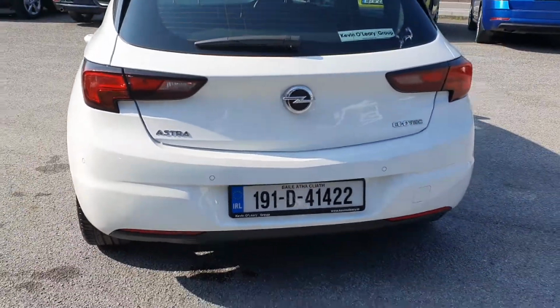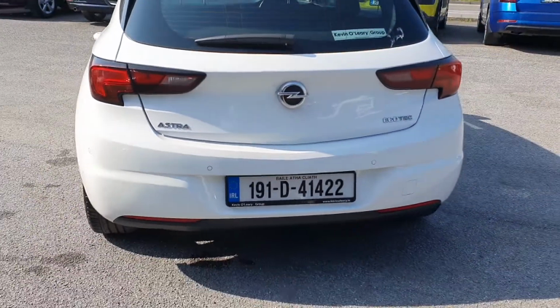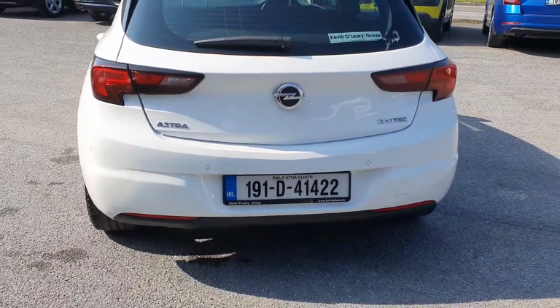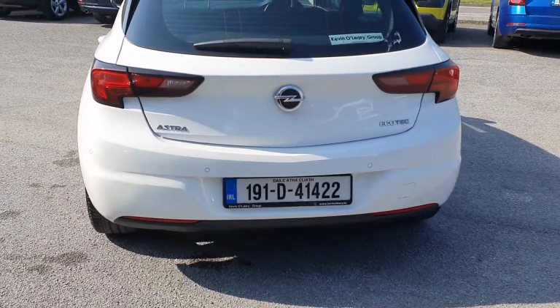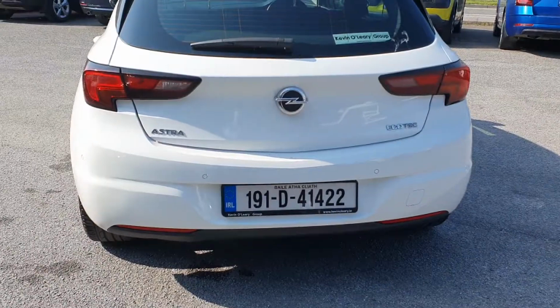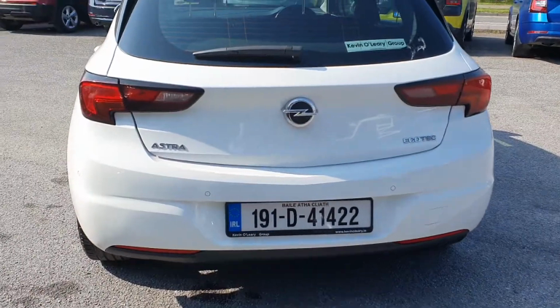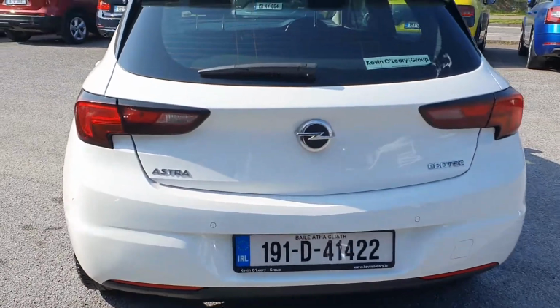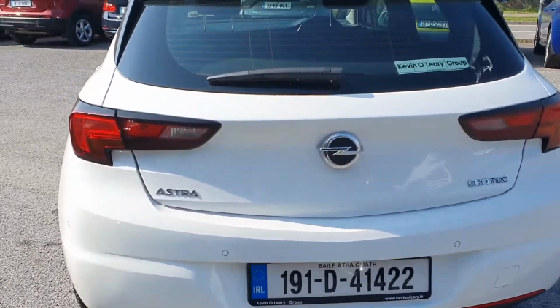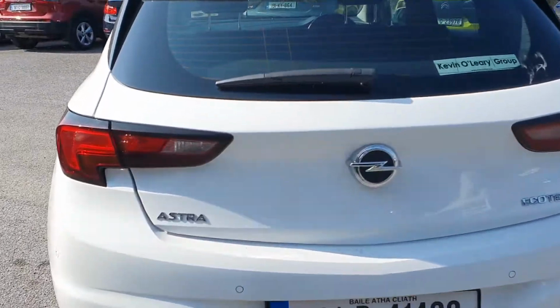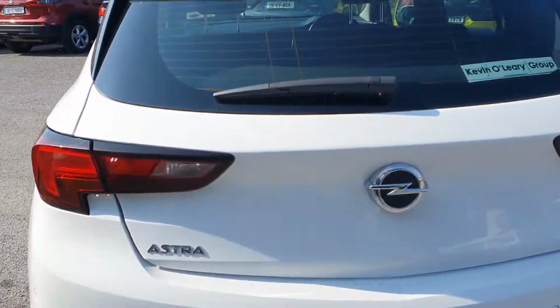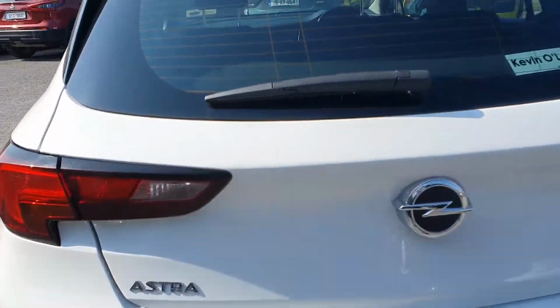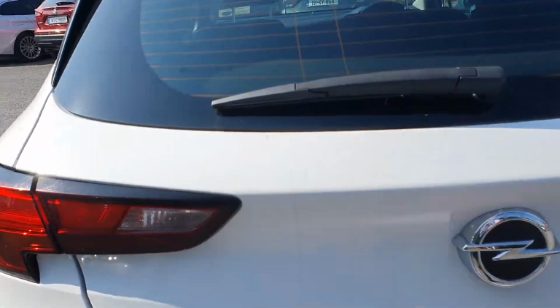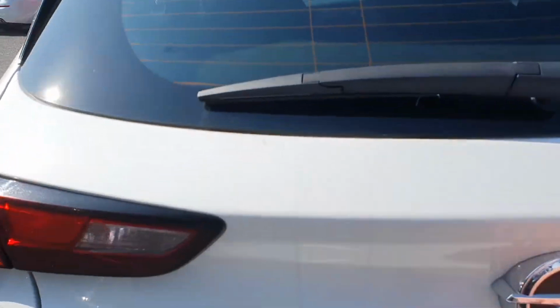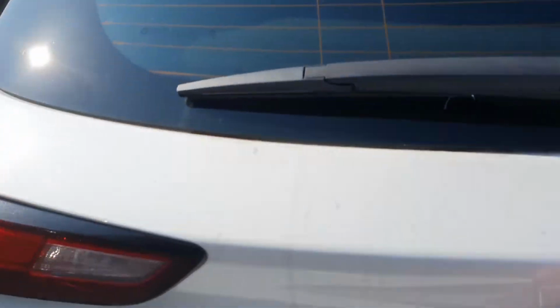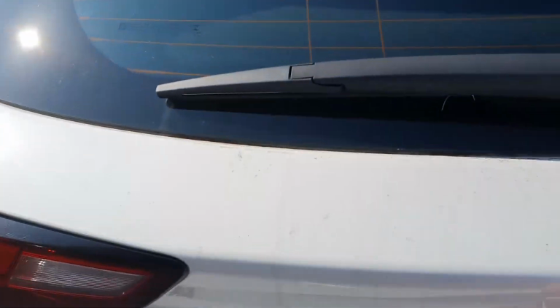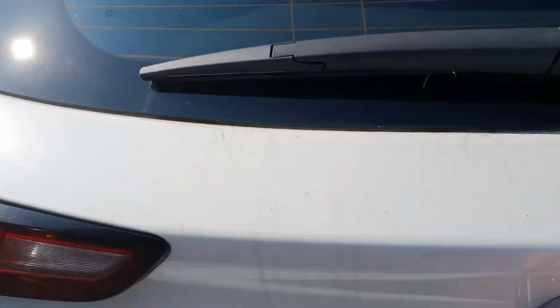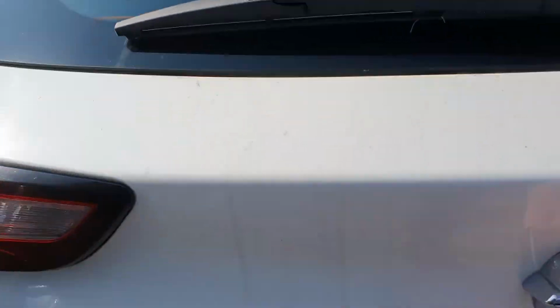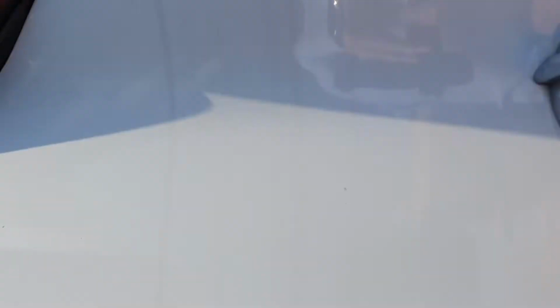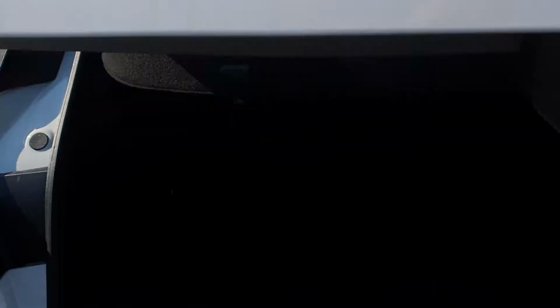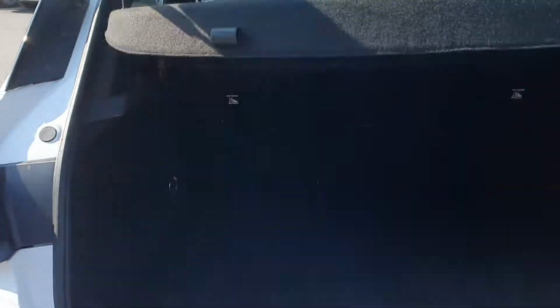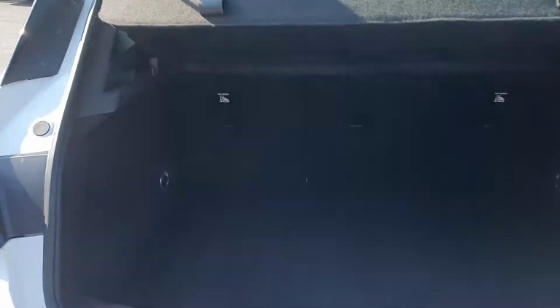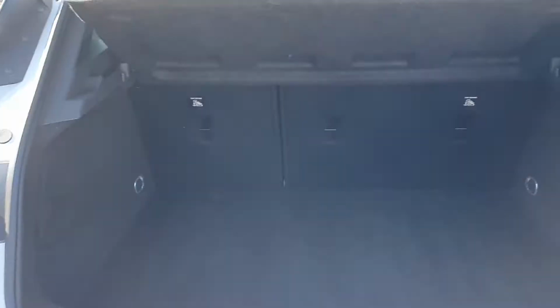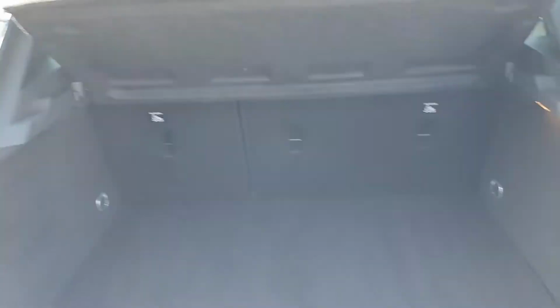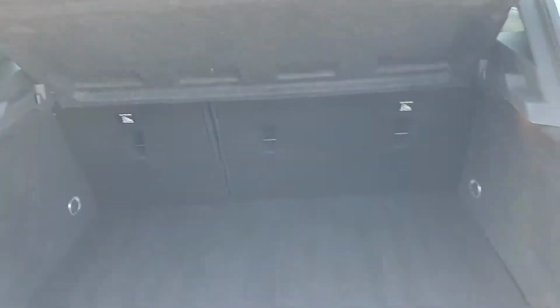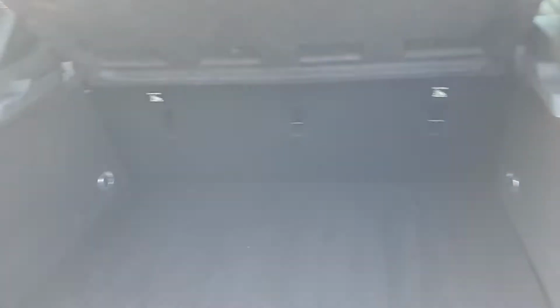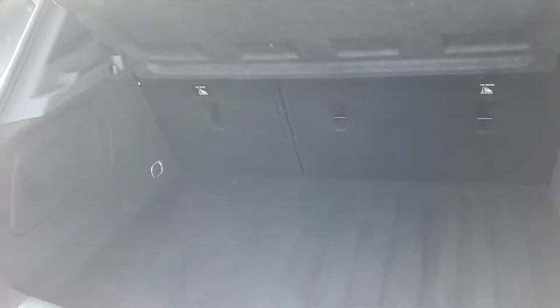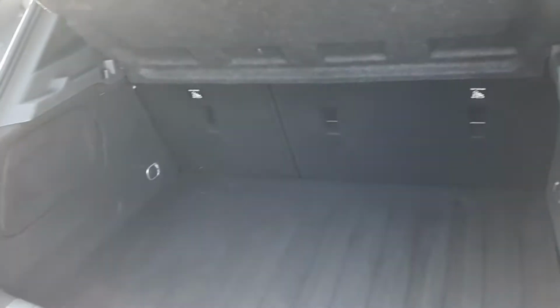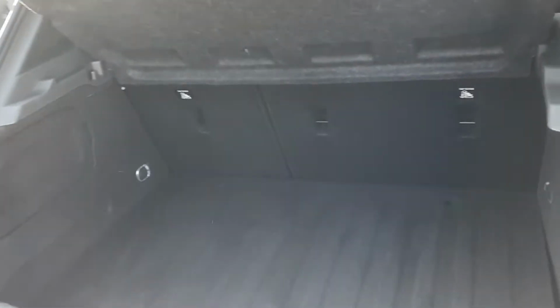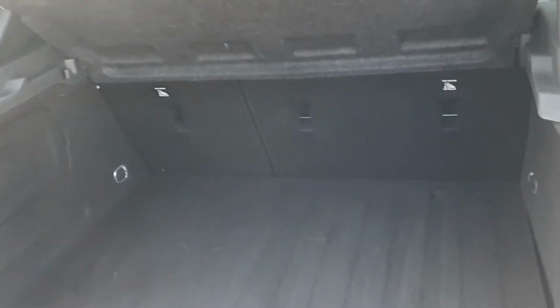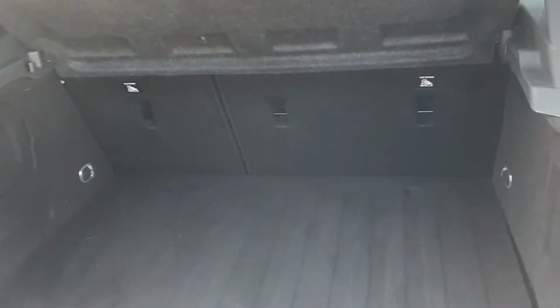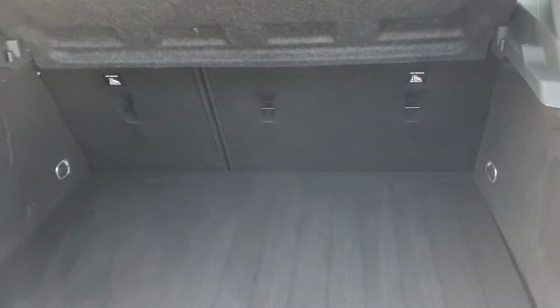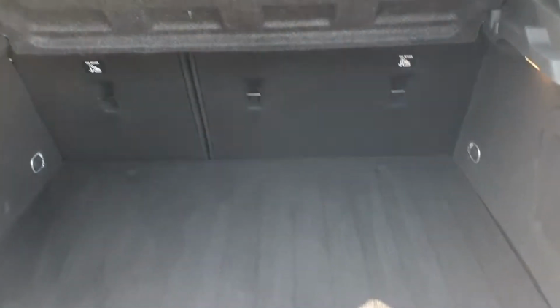You have rear sensors, so it's very easy to park. There's also a nice big boot with loads of space.